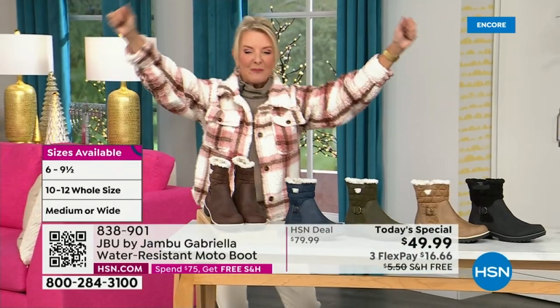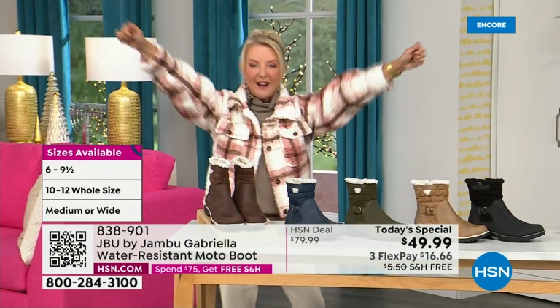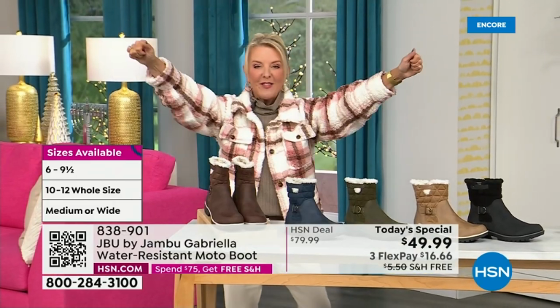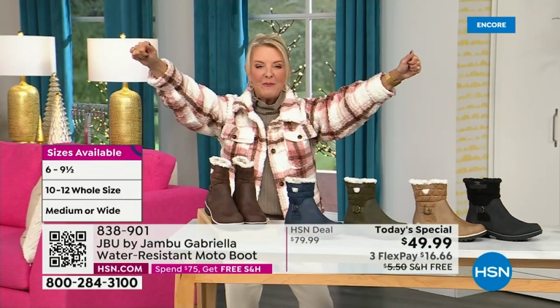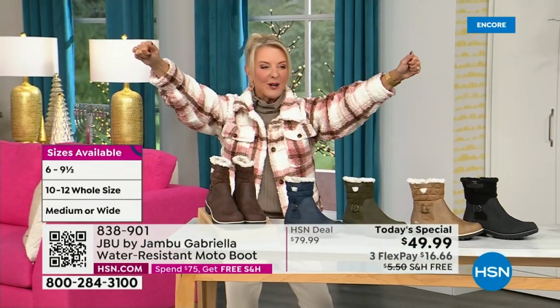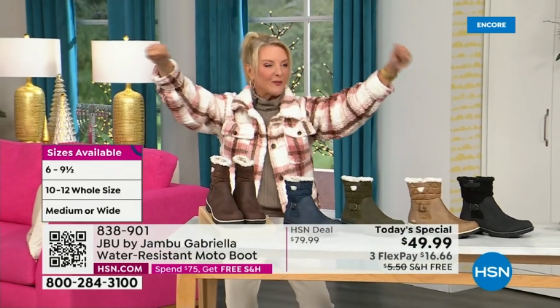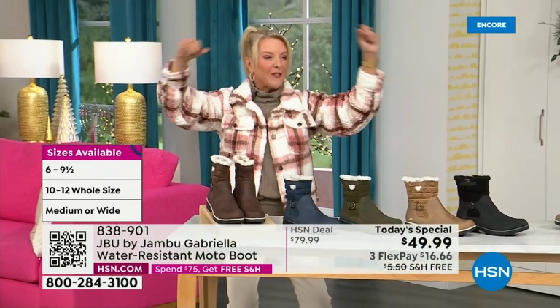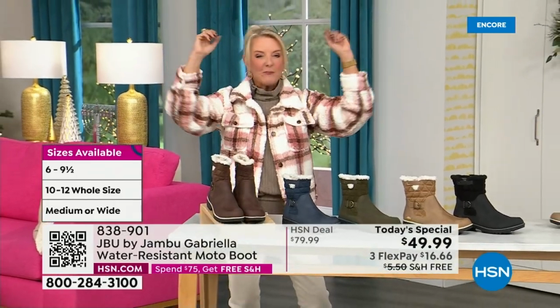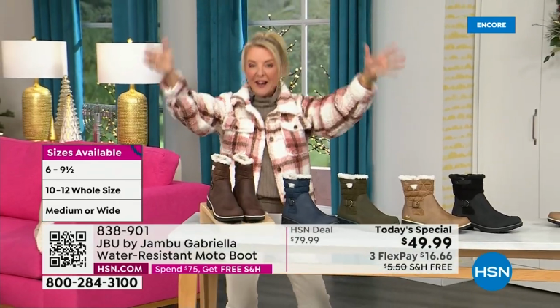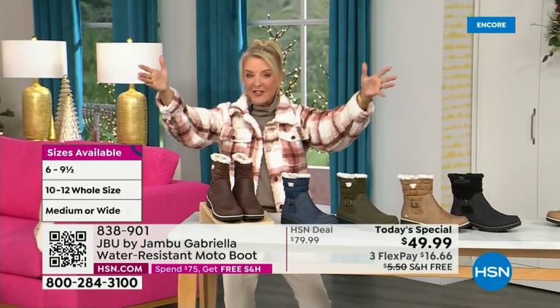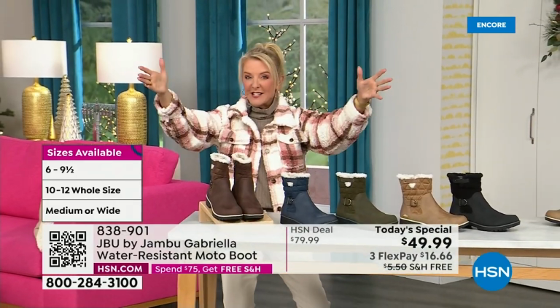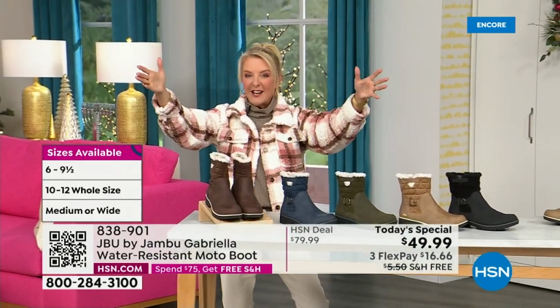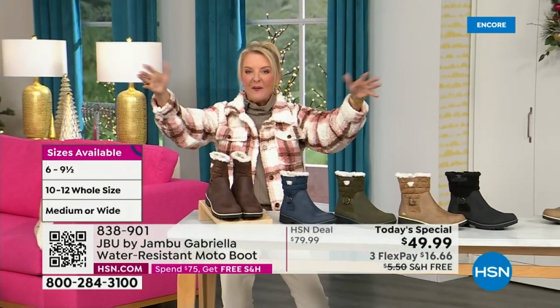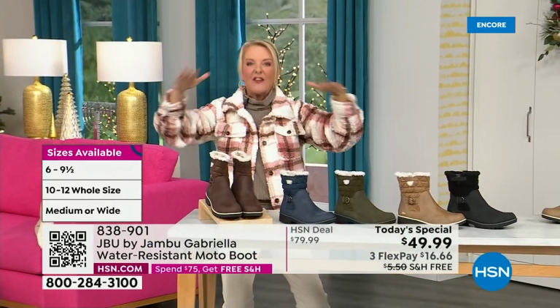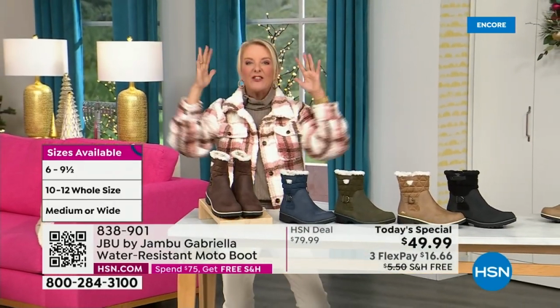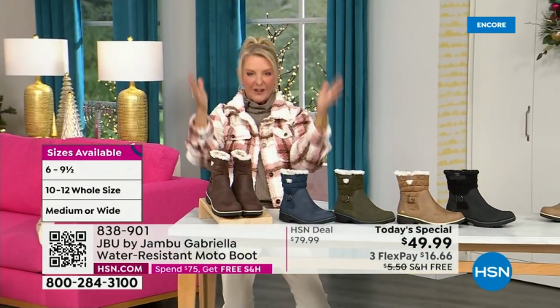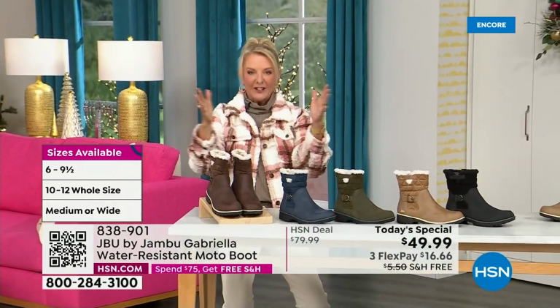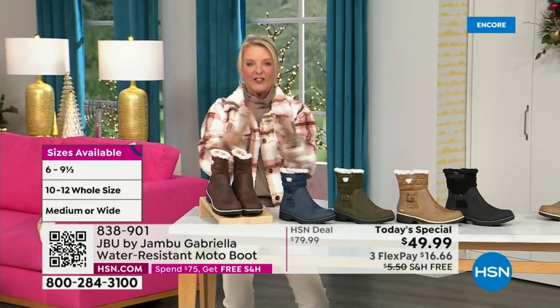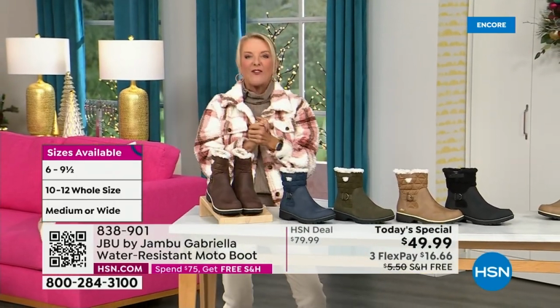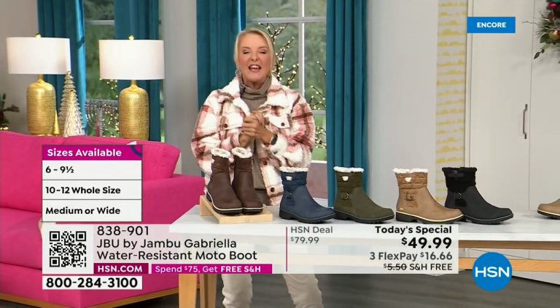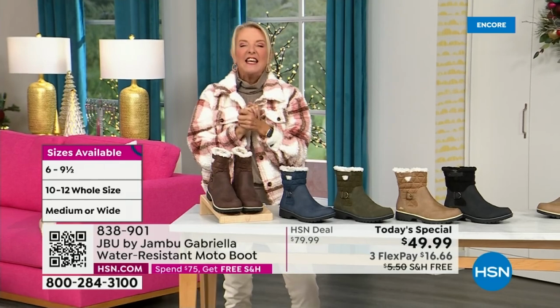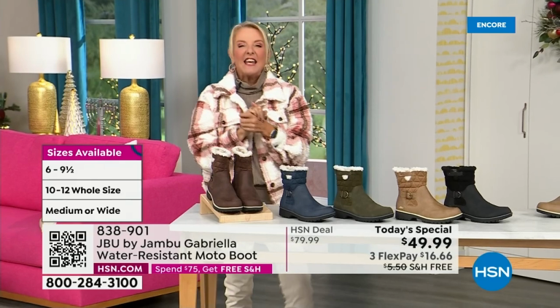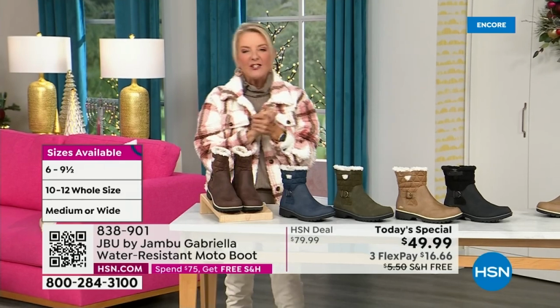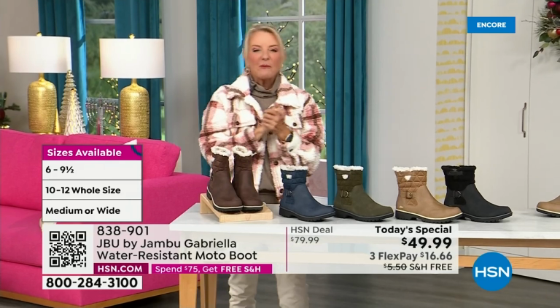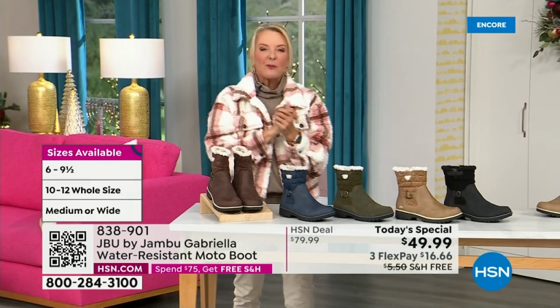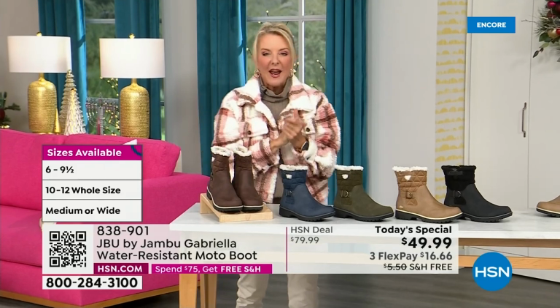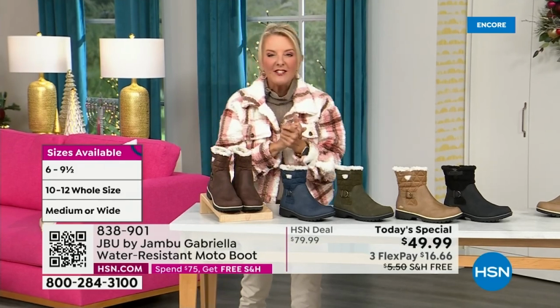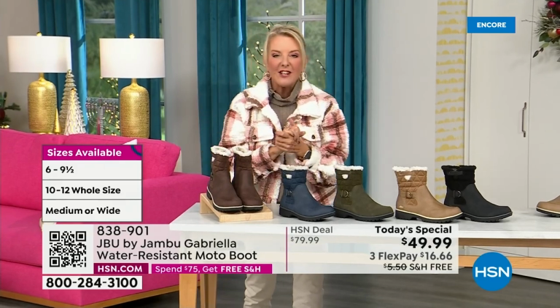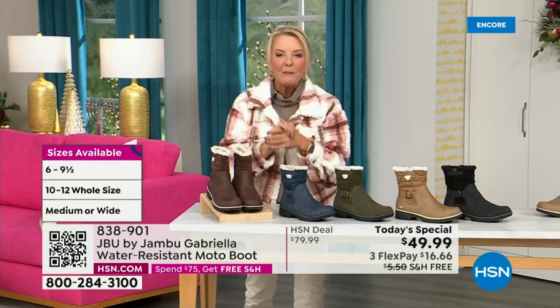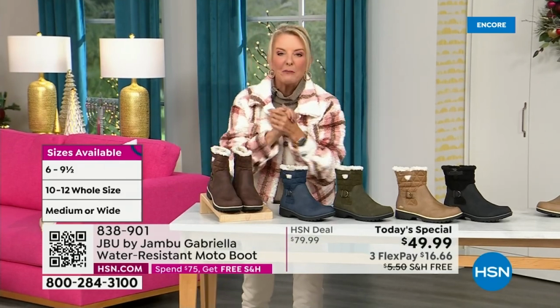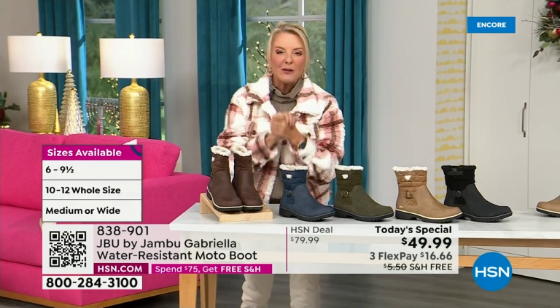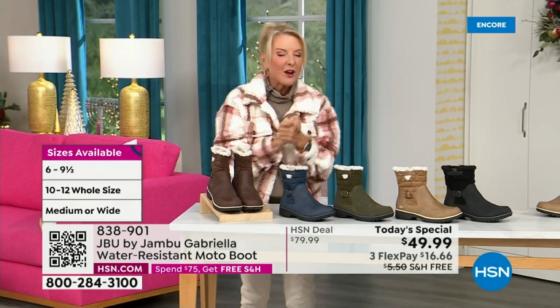Bring on the worst weather, bring on the sunny weather — you're going to look great in your brand new Jambu boots.